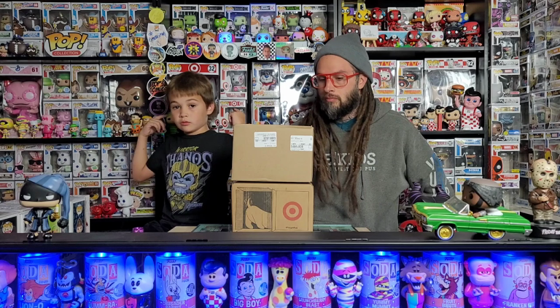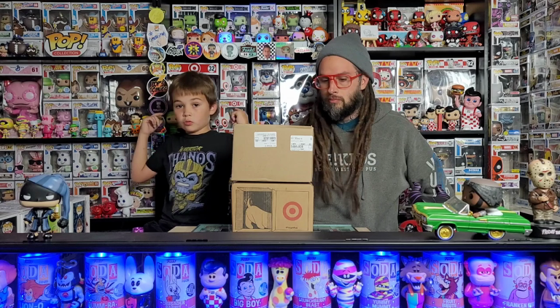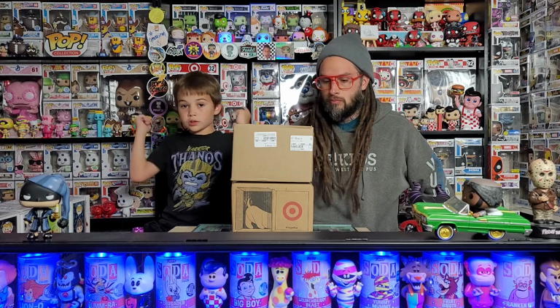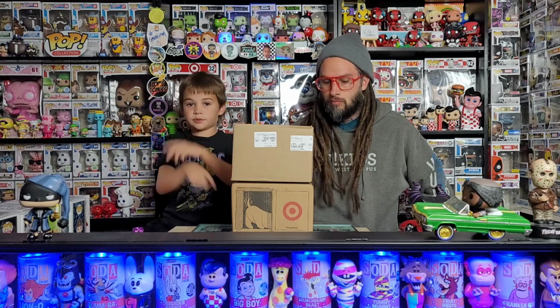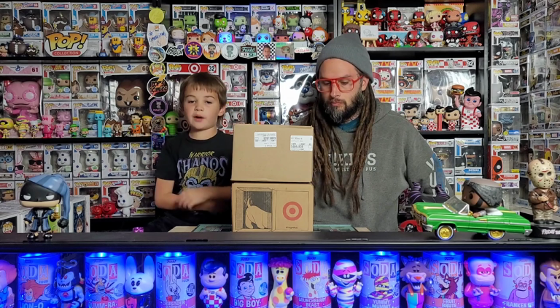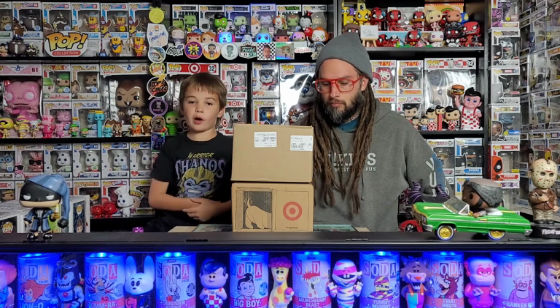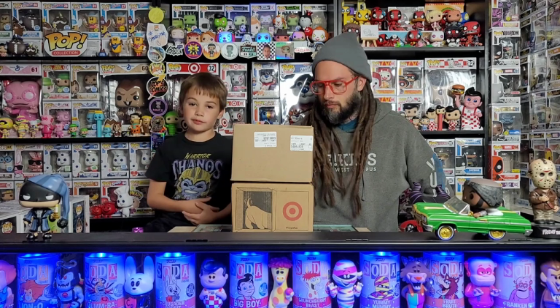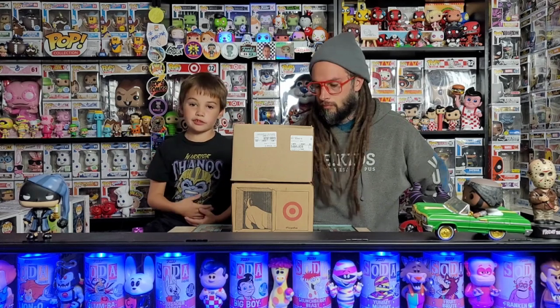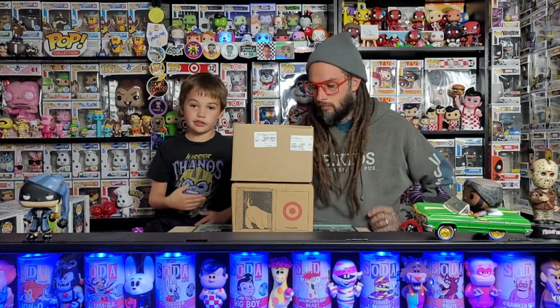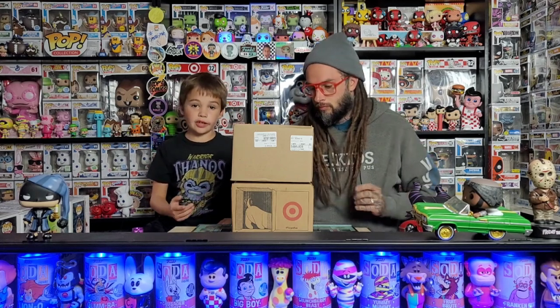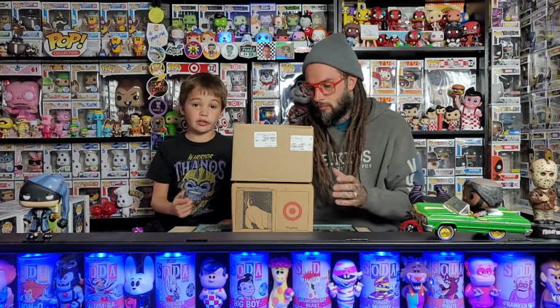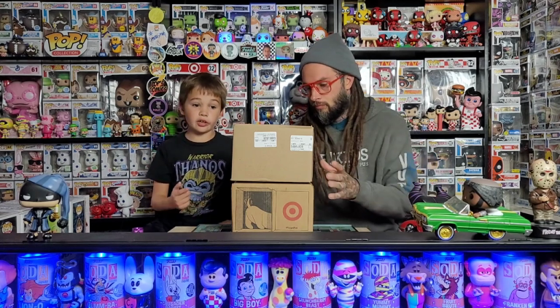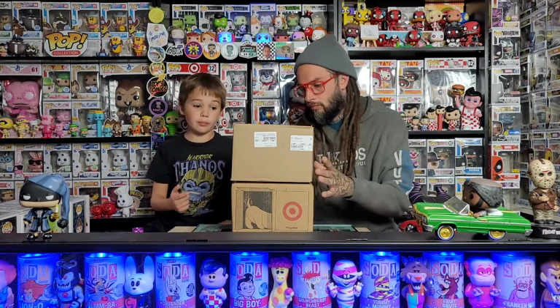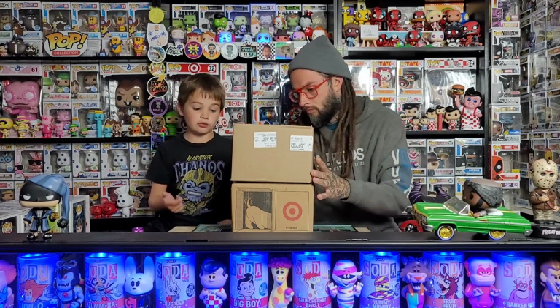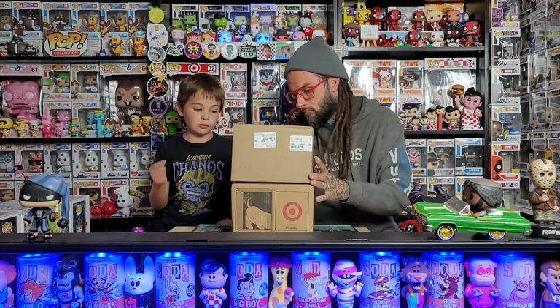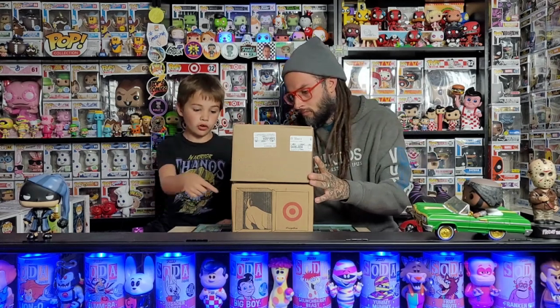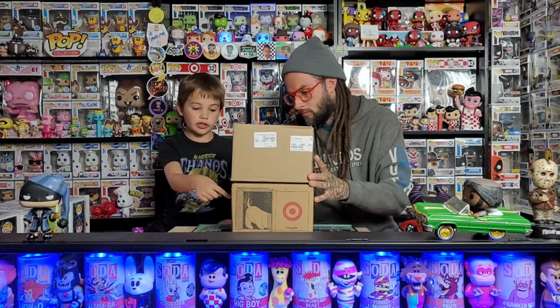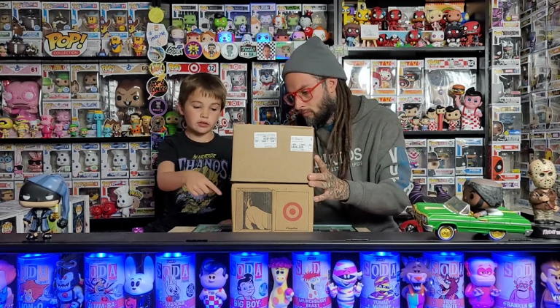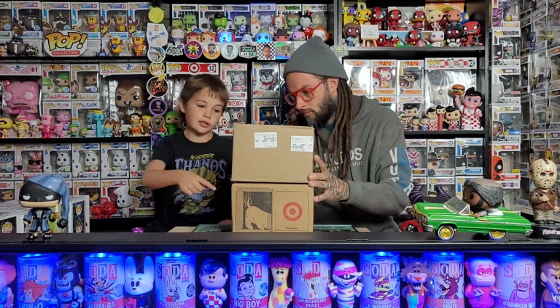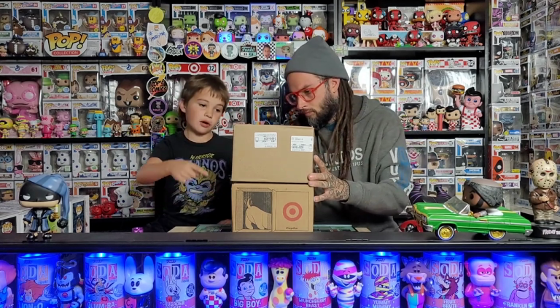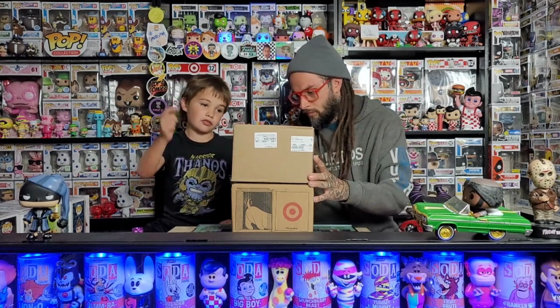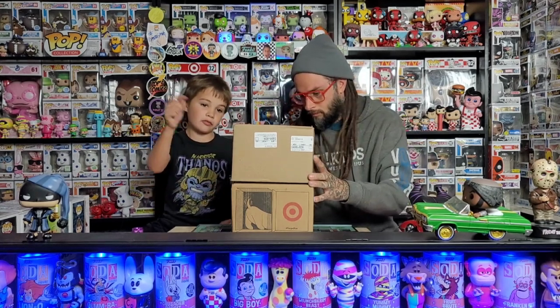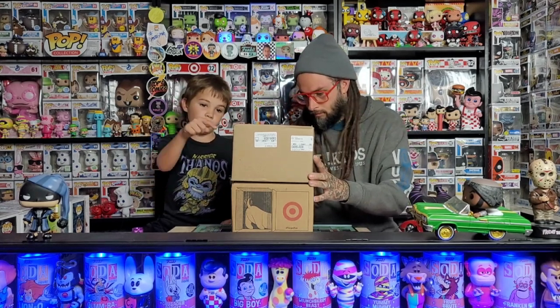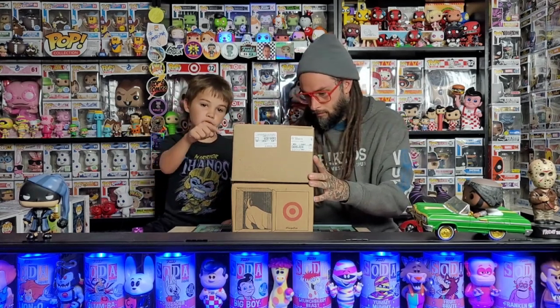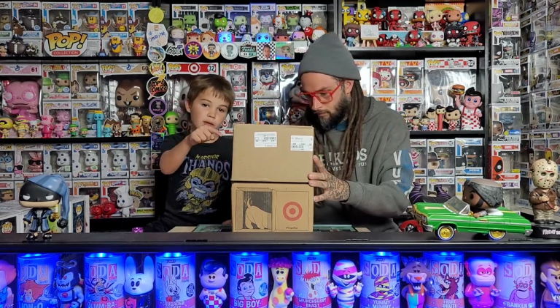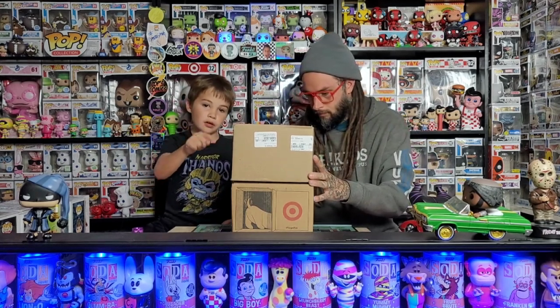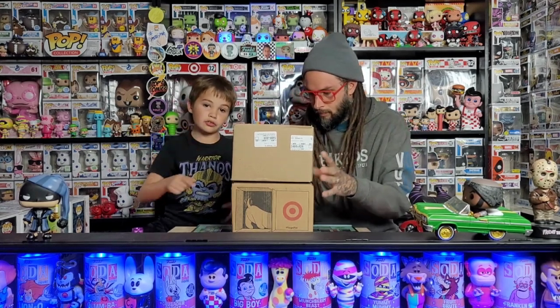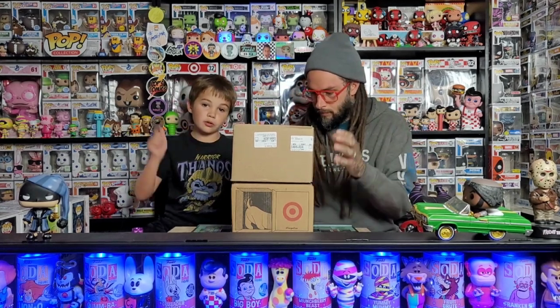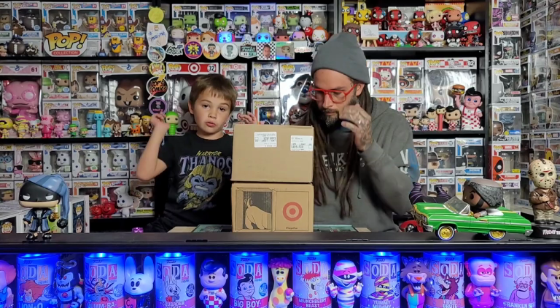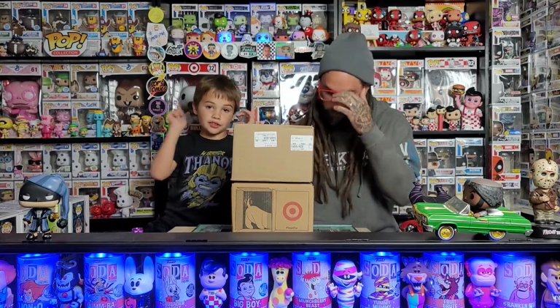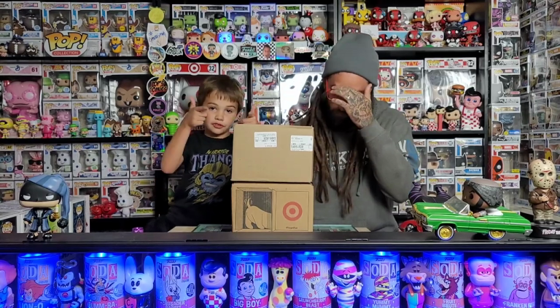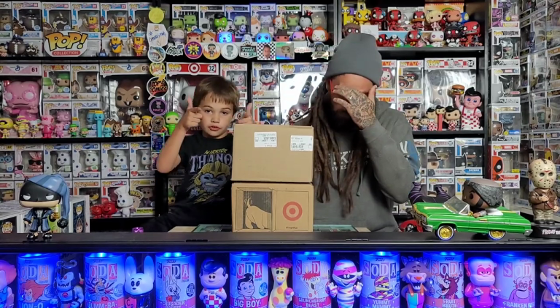Boys are Stacking Popsters and today we got a box from Target and a box from the Funko Shop. Let's get started.